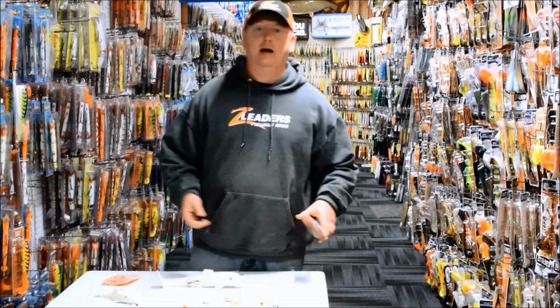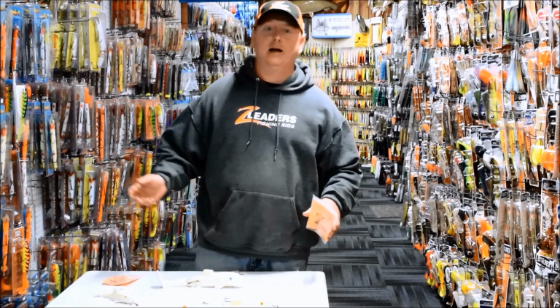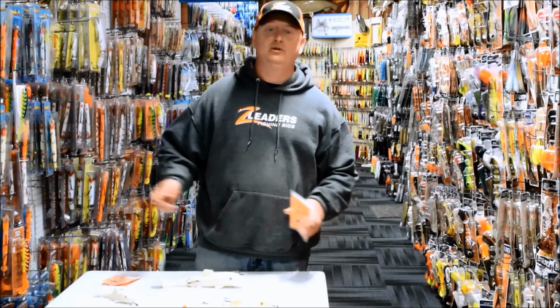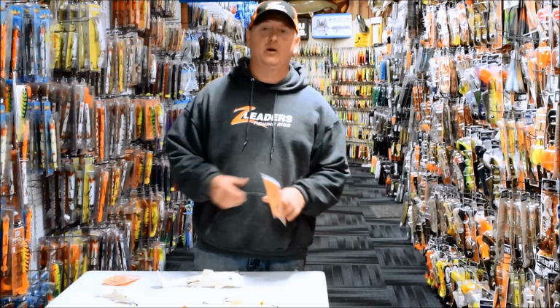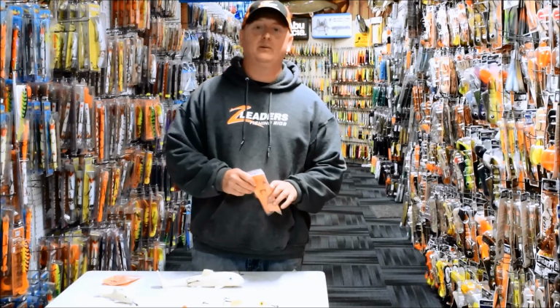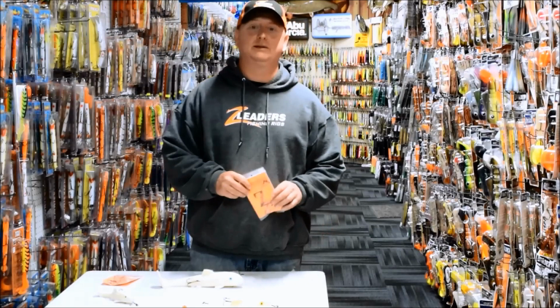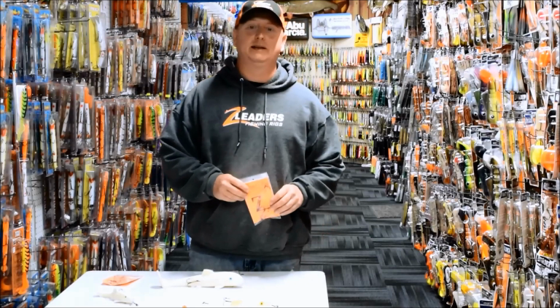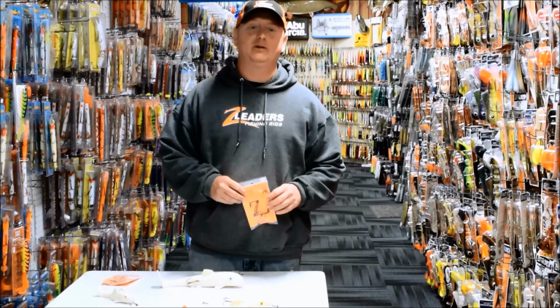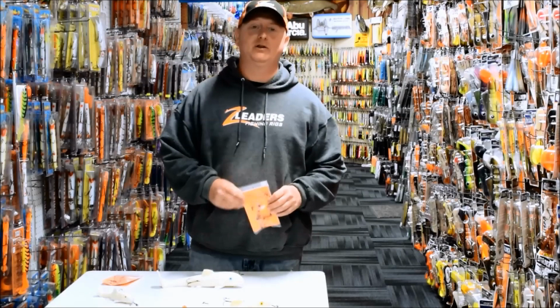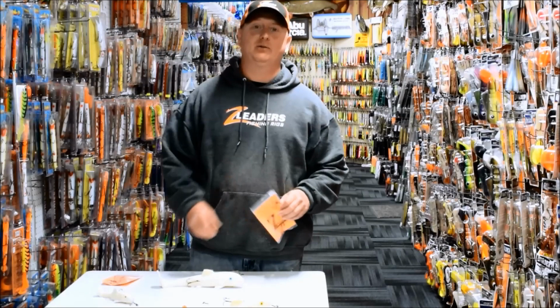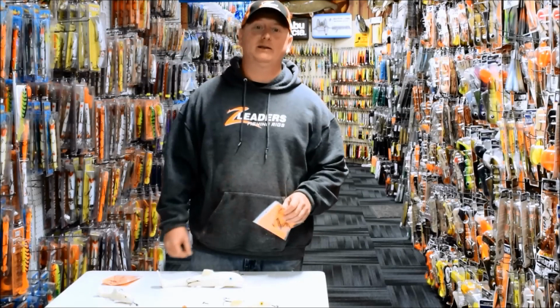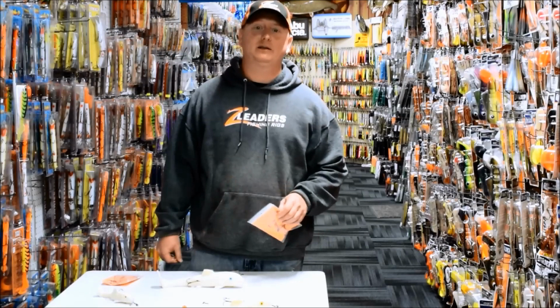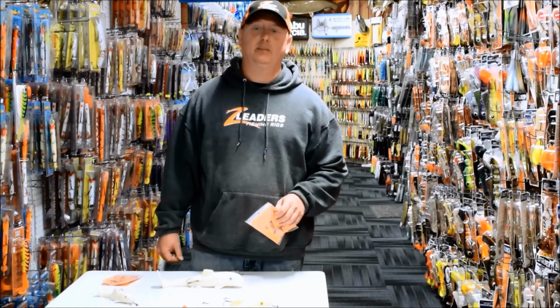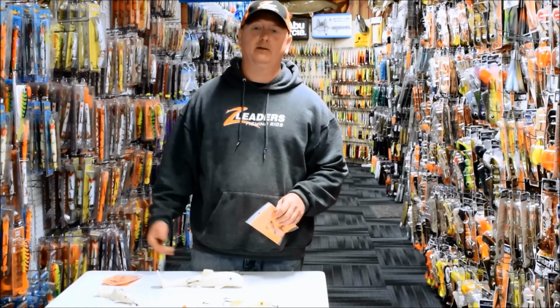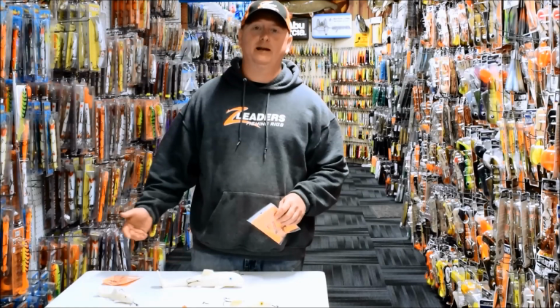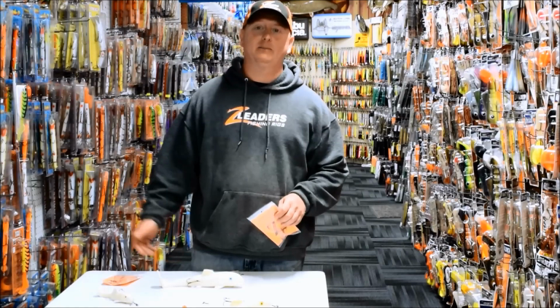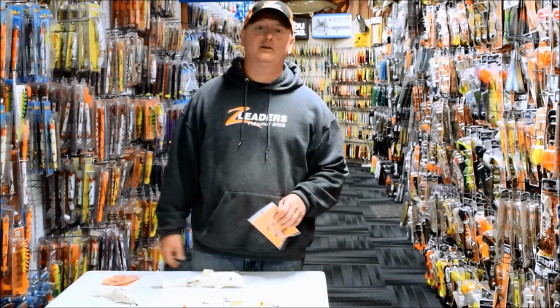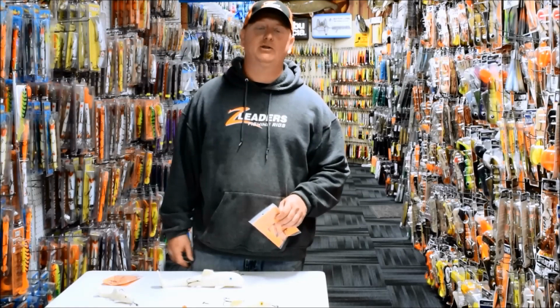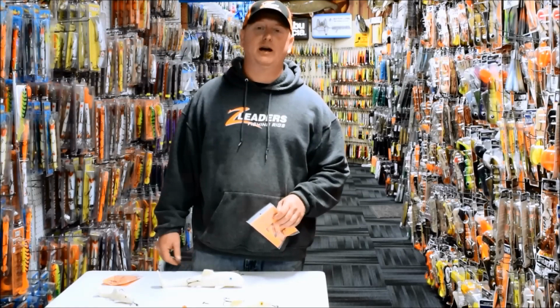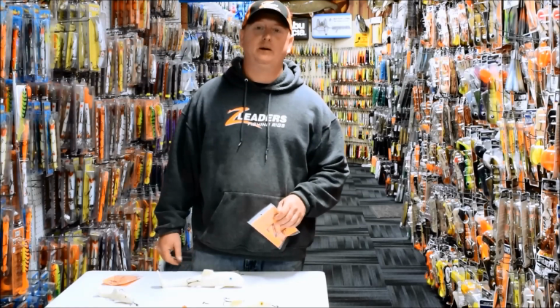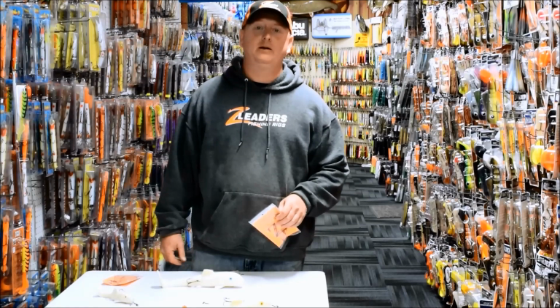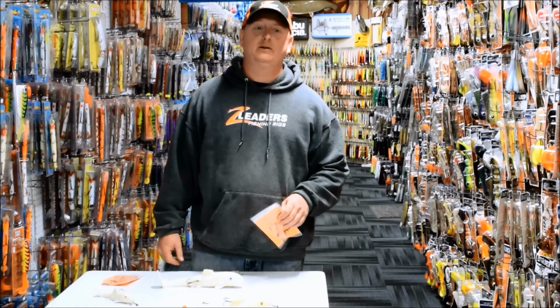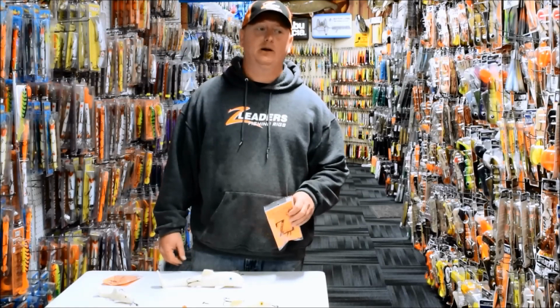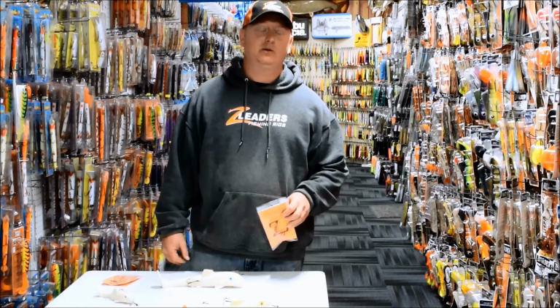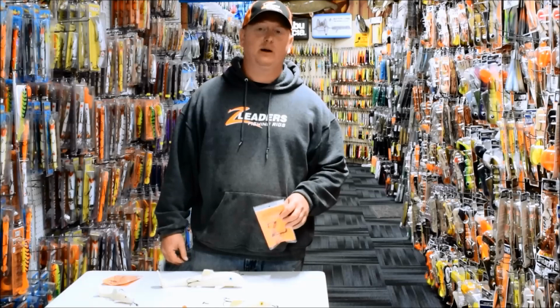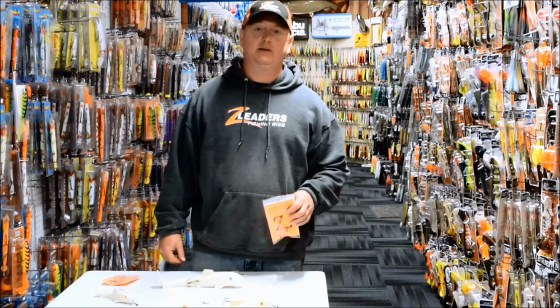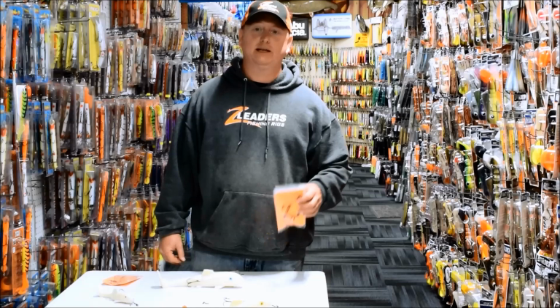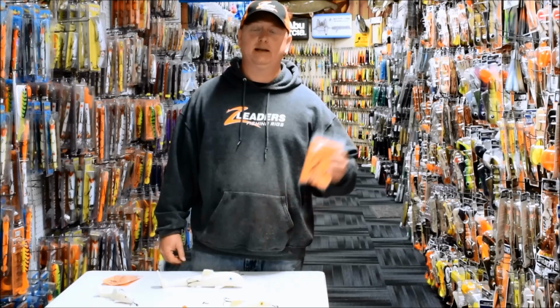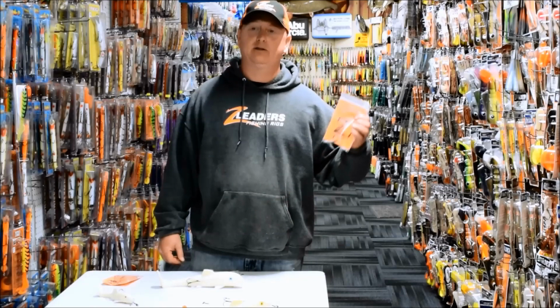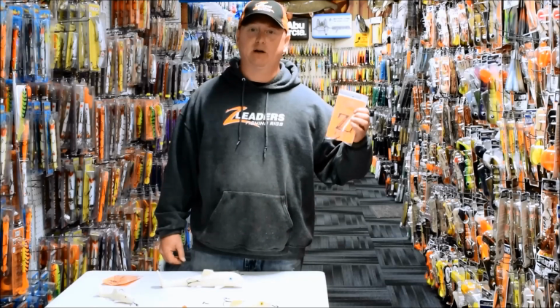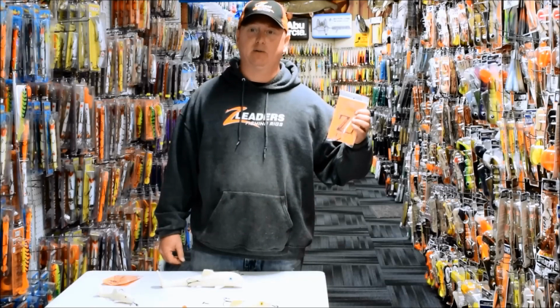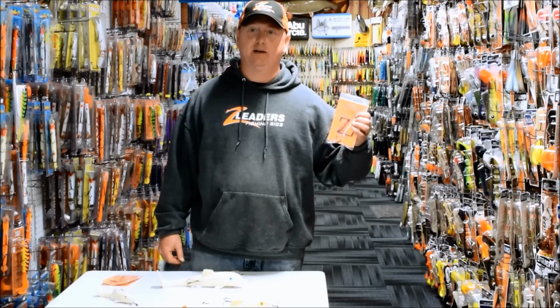Hi, I'm Jeremy with Z-Leader's Fishing Rigs. I'm here today at the Muskie Shop to talk to you about the Z-Leader's Sucker Rigs.